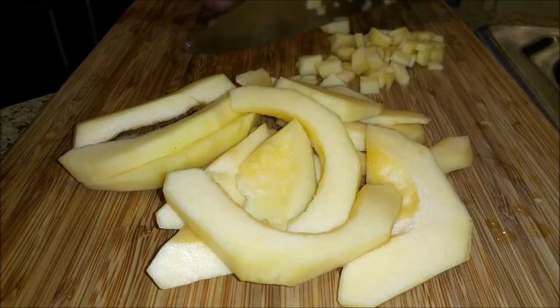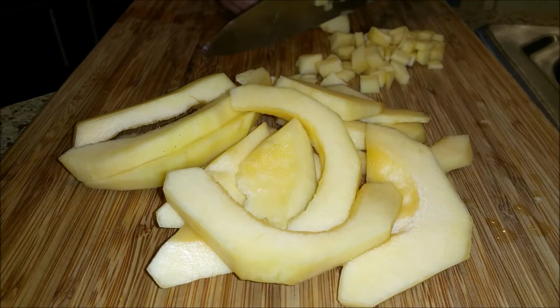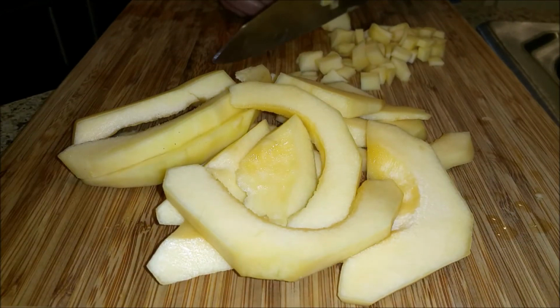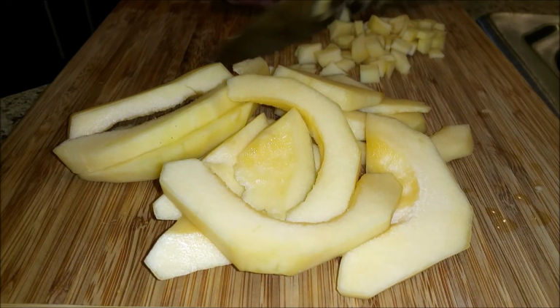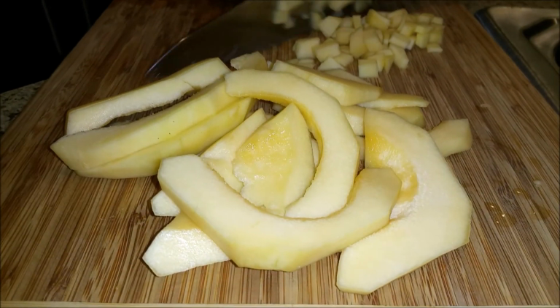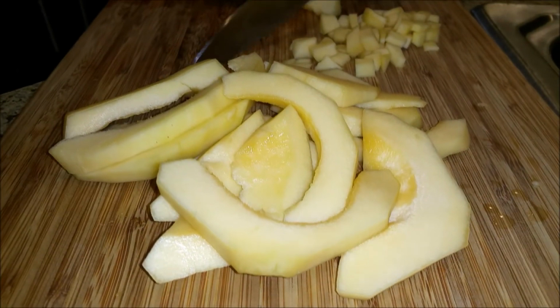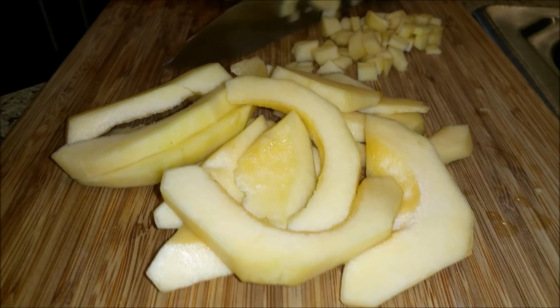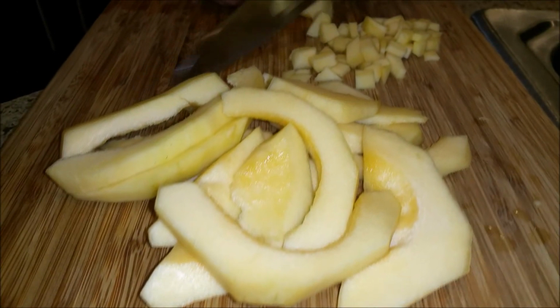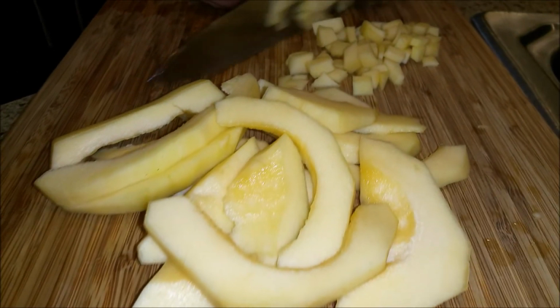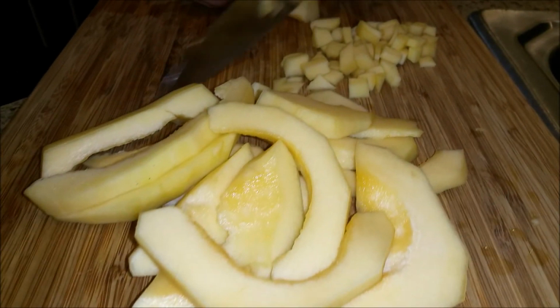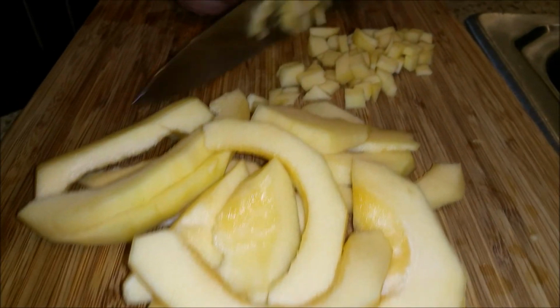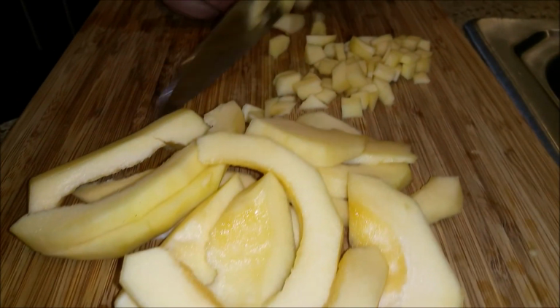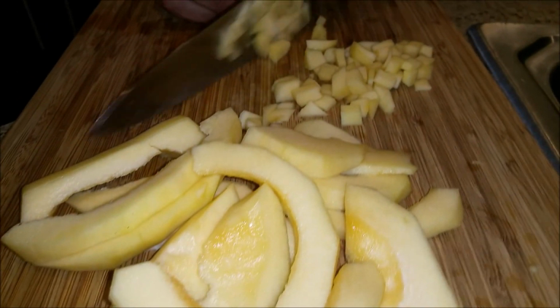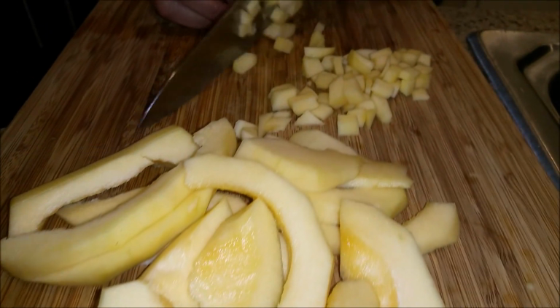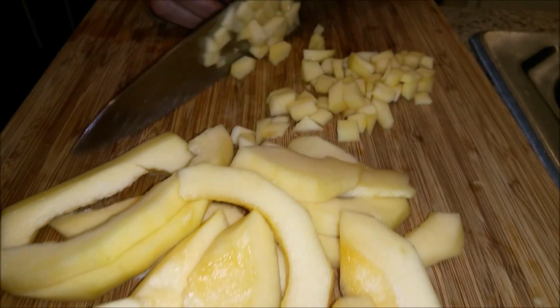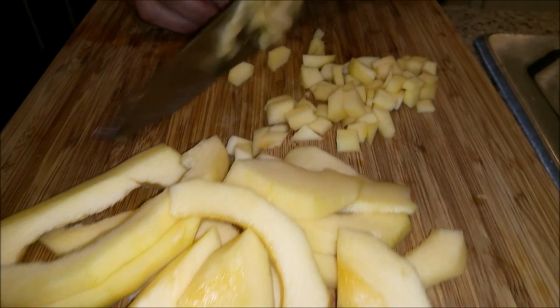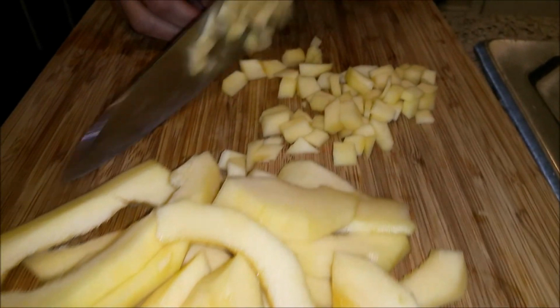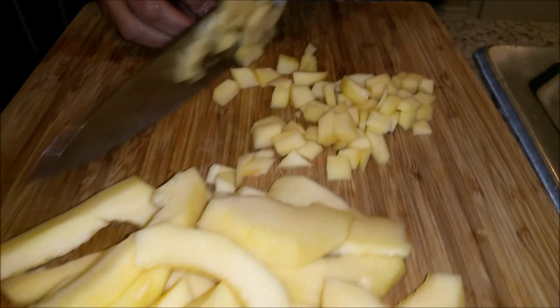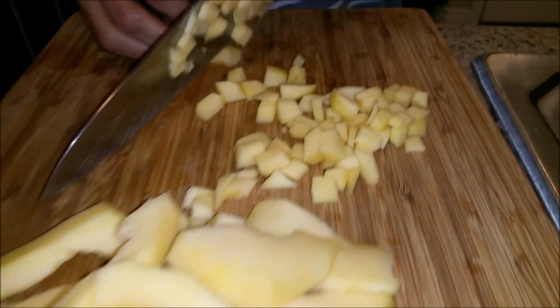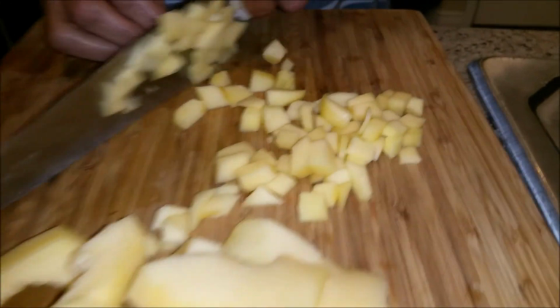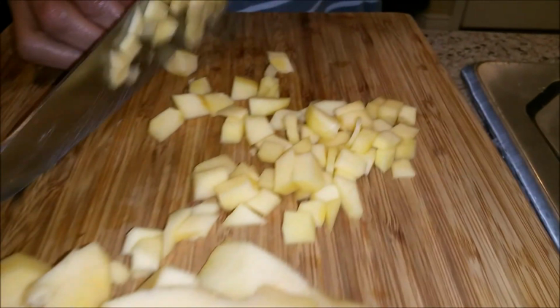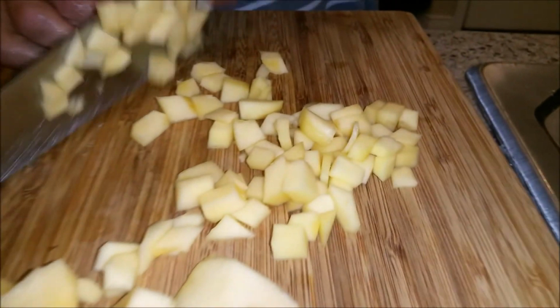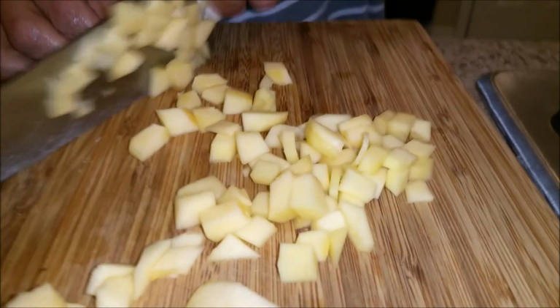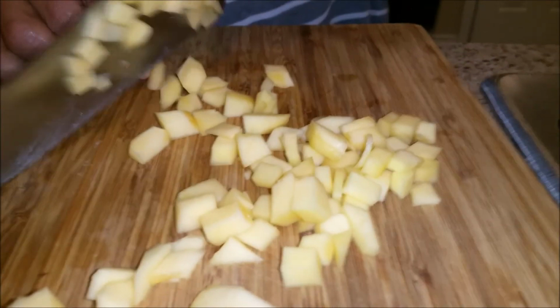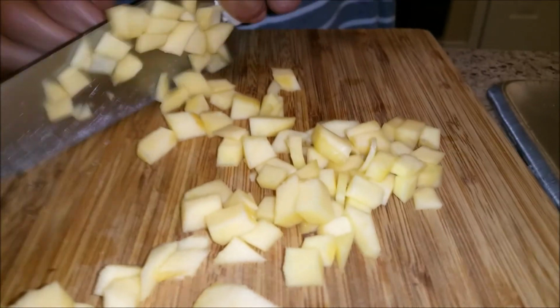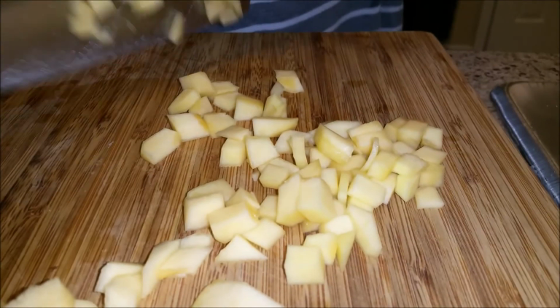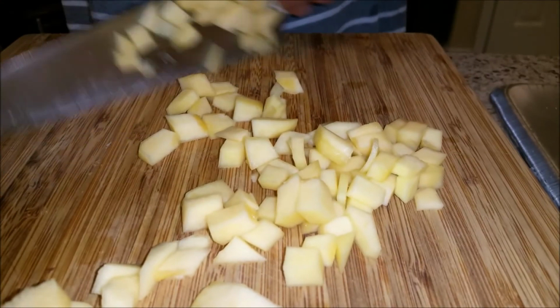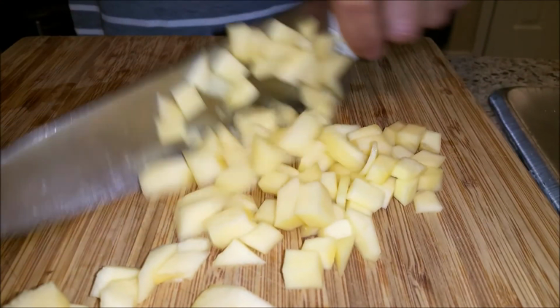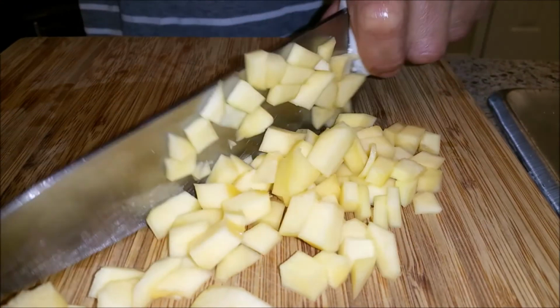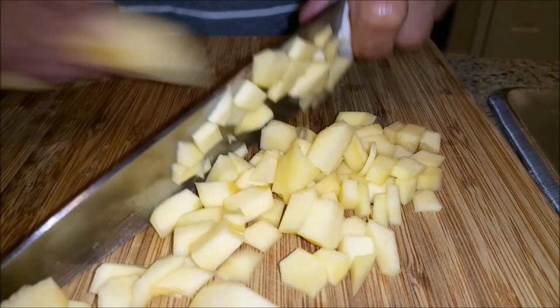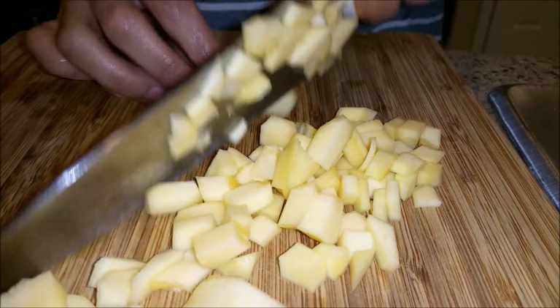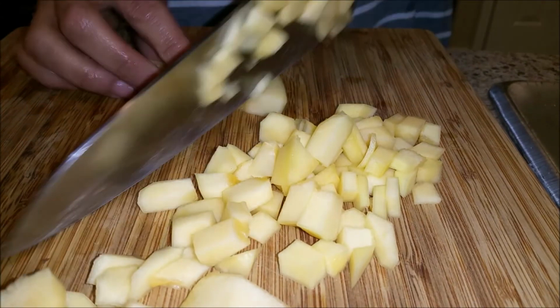This is a squash, and I'm gonna add it to a soup that I'm gonna make later.